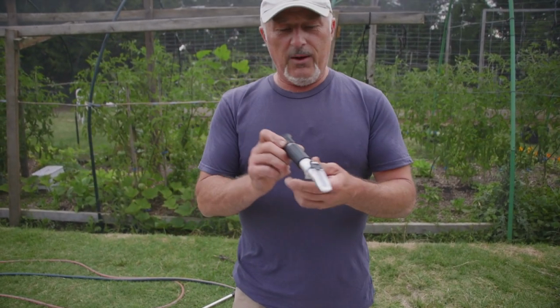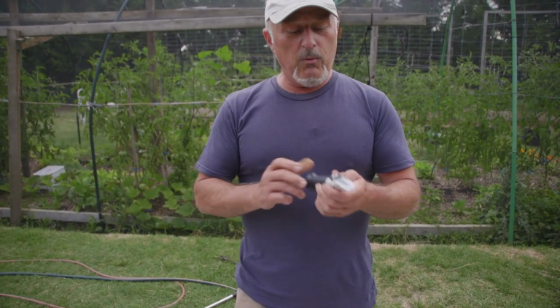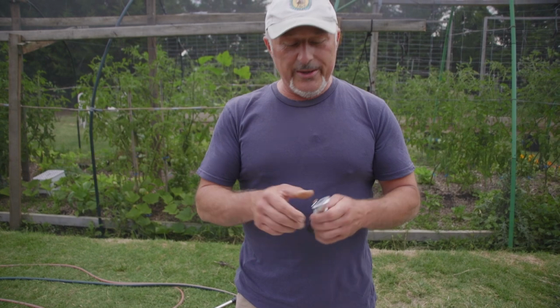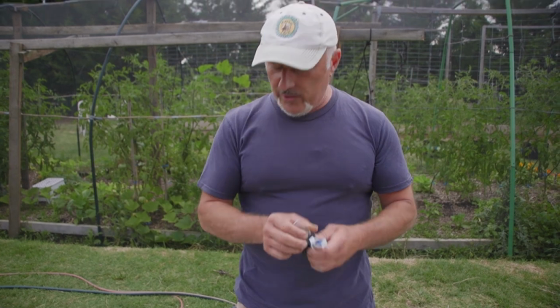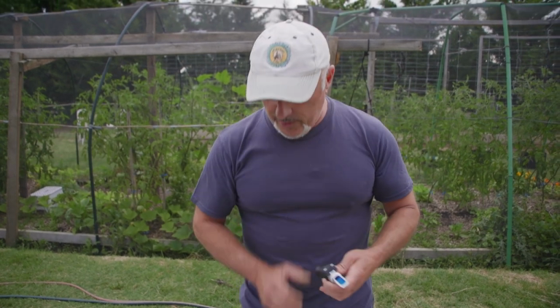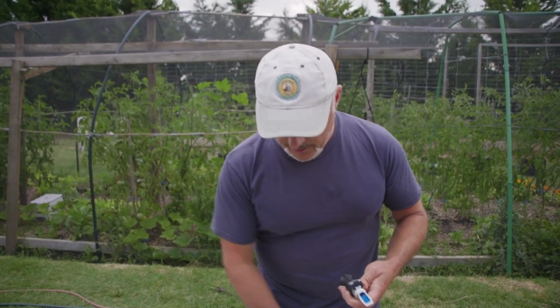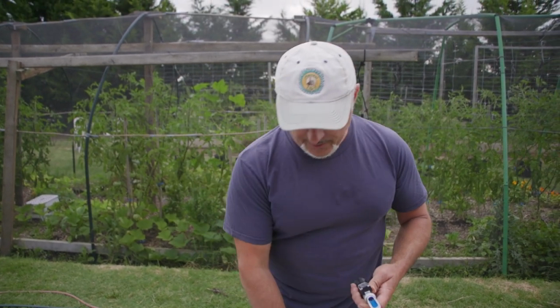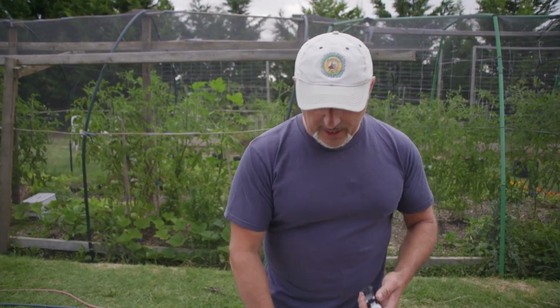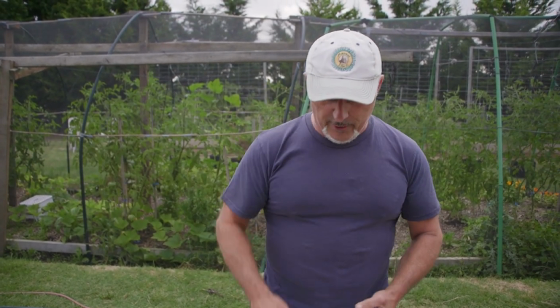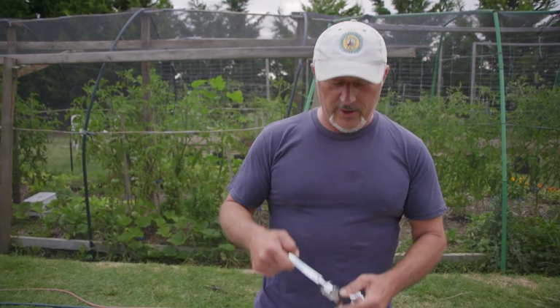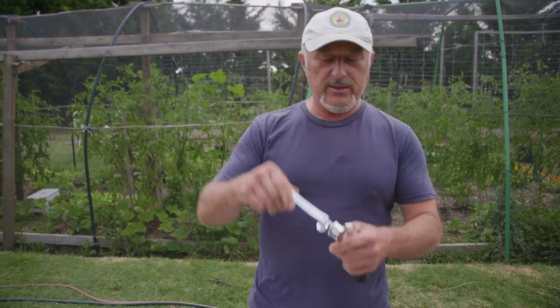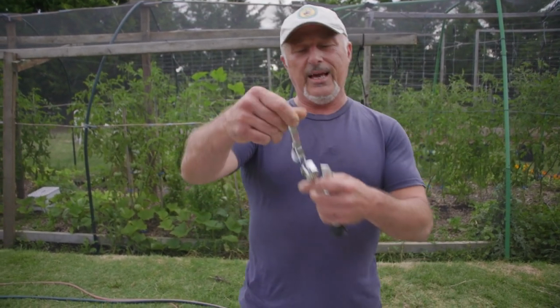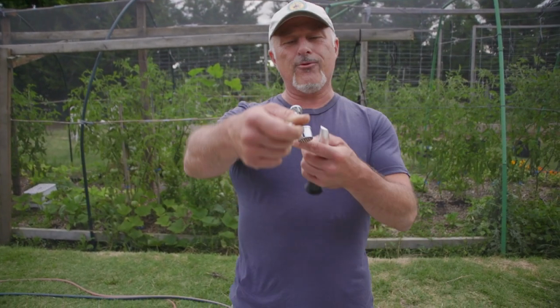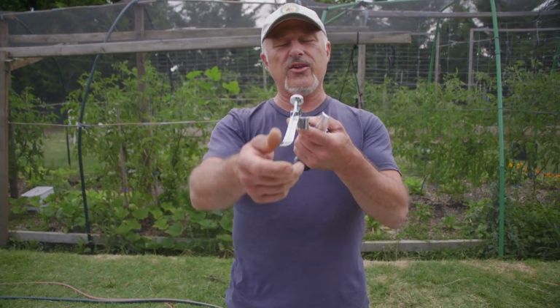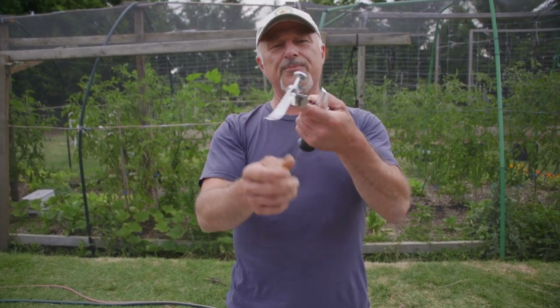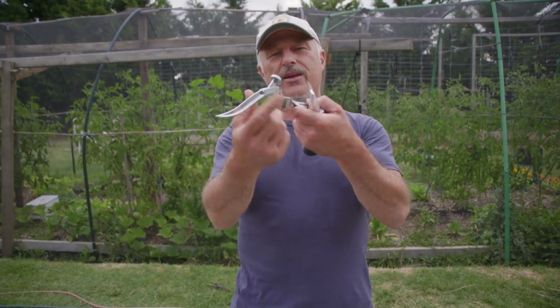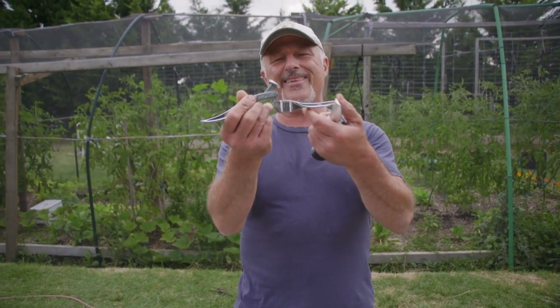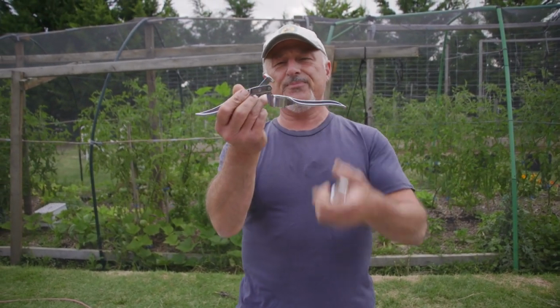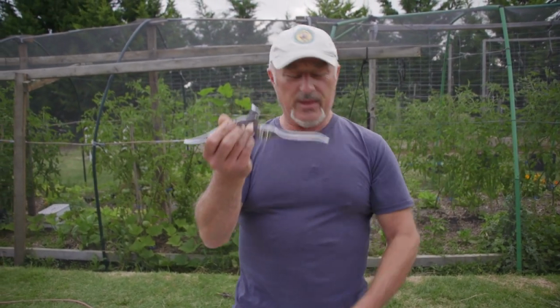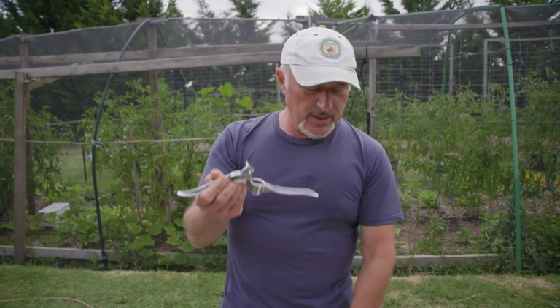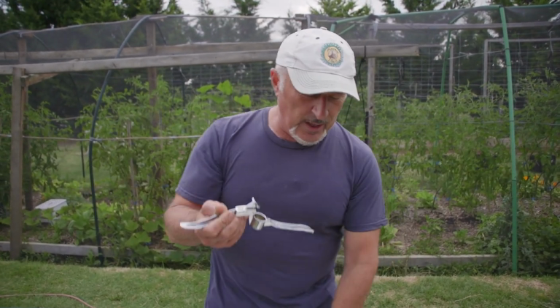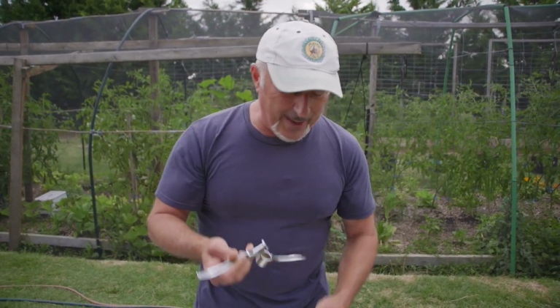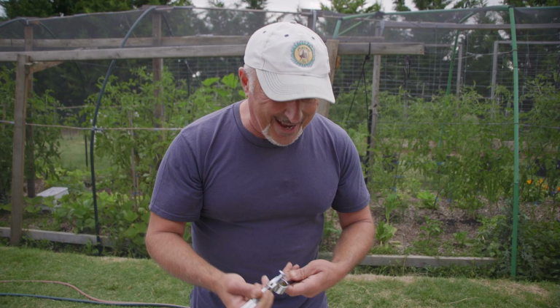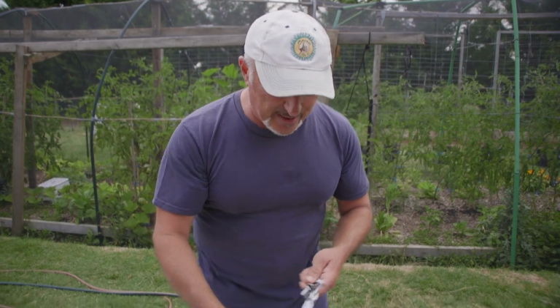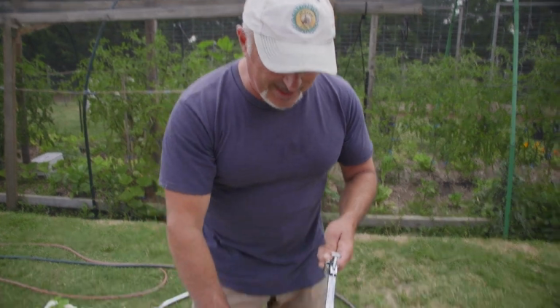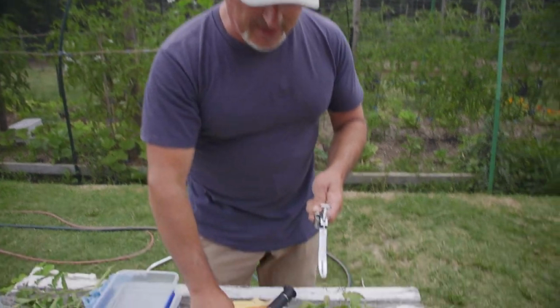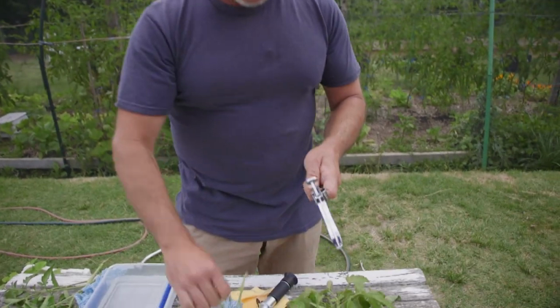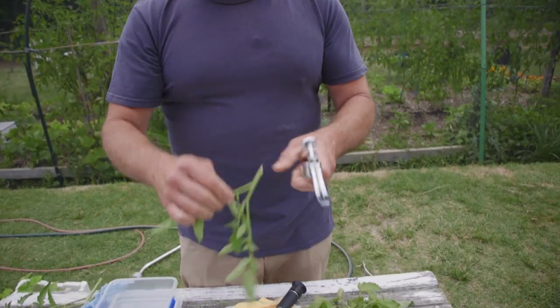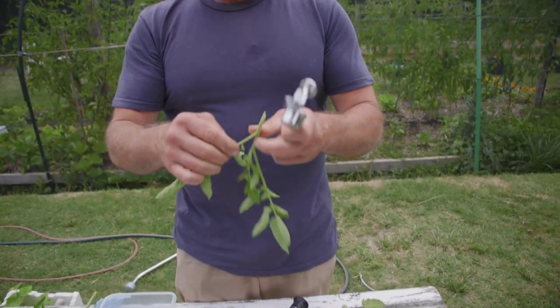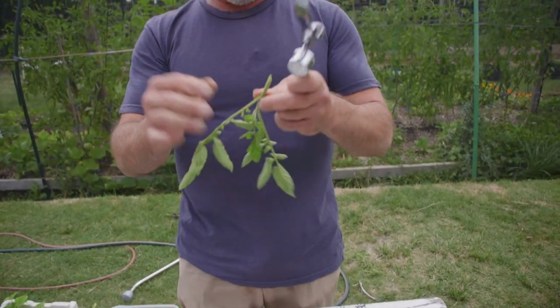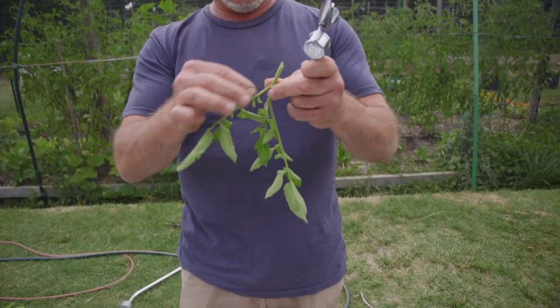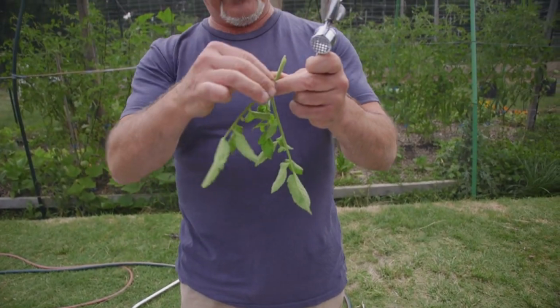What you need to do is get yourself a garlic crusher, like this here. And we add some leaves in there so we can extract the juice from it.